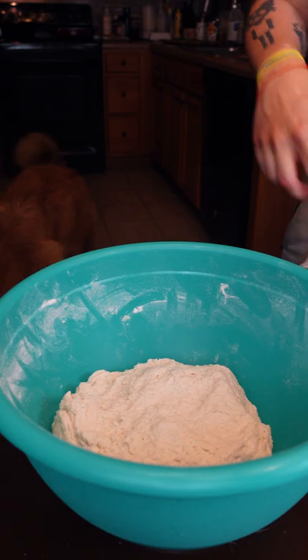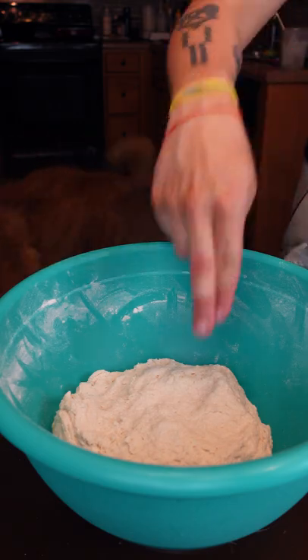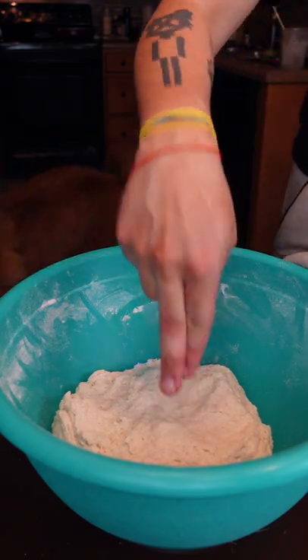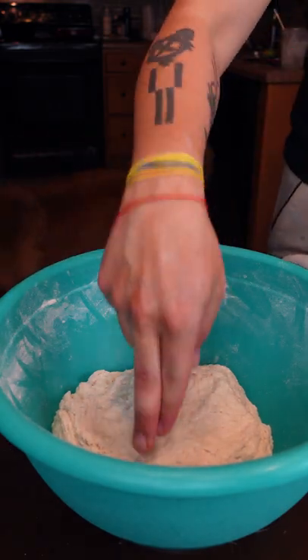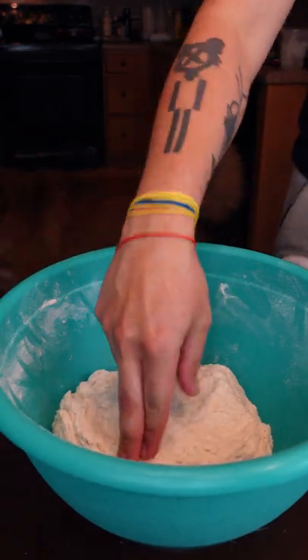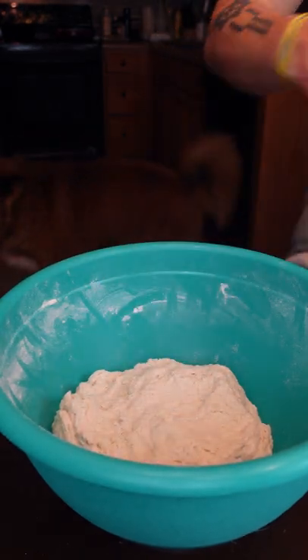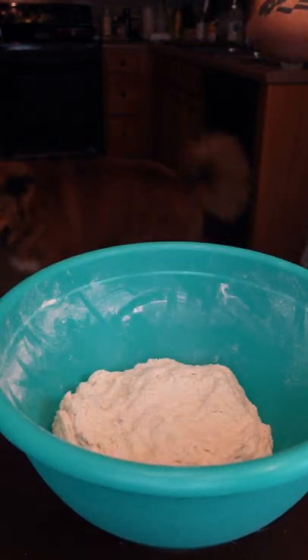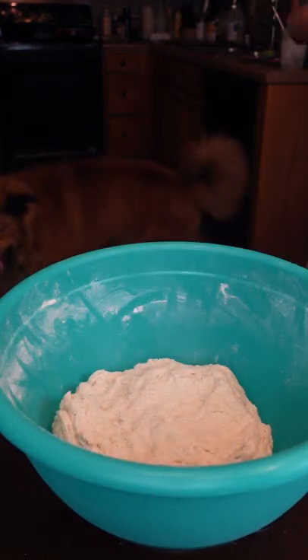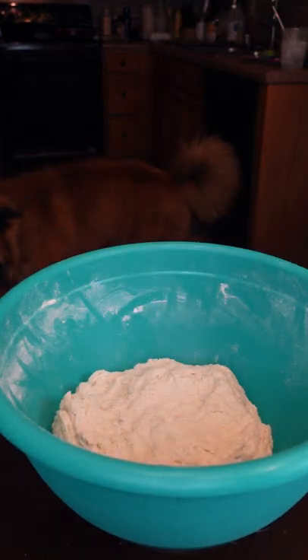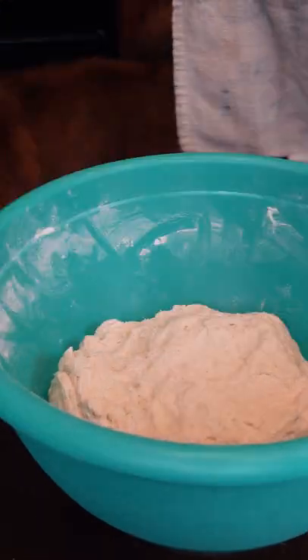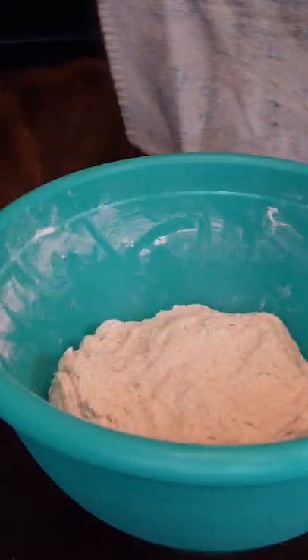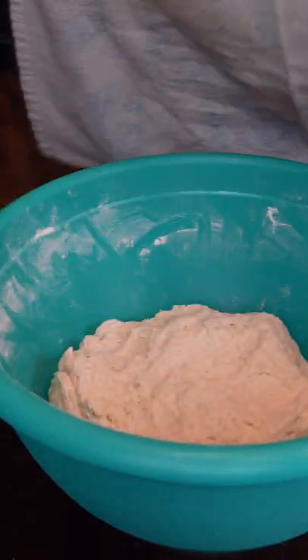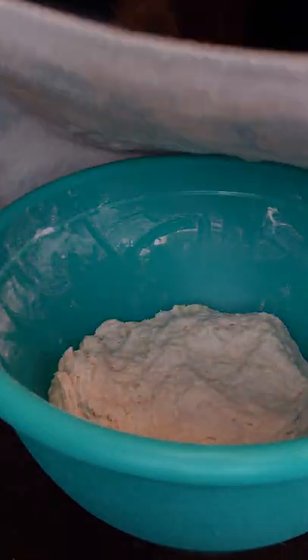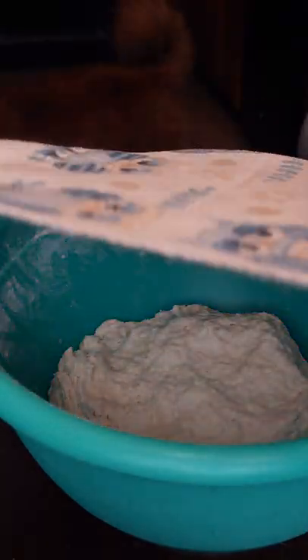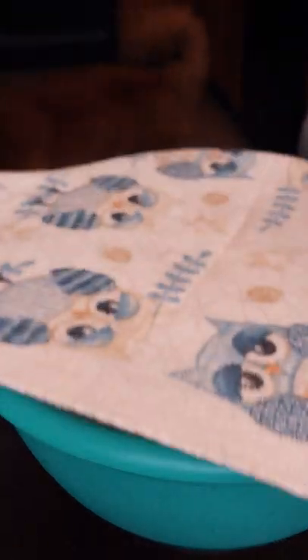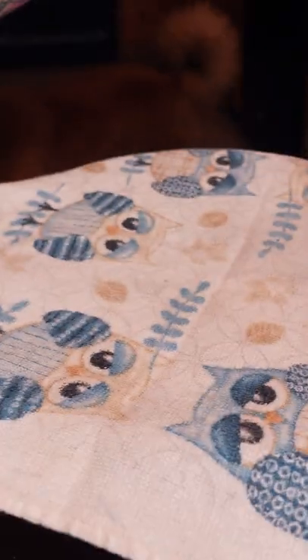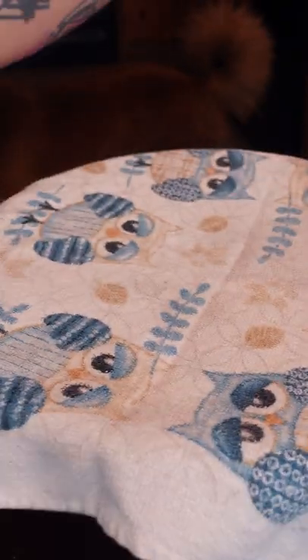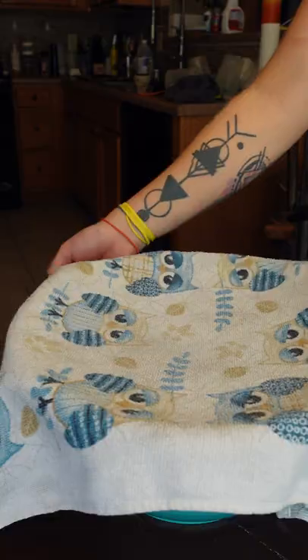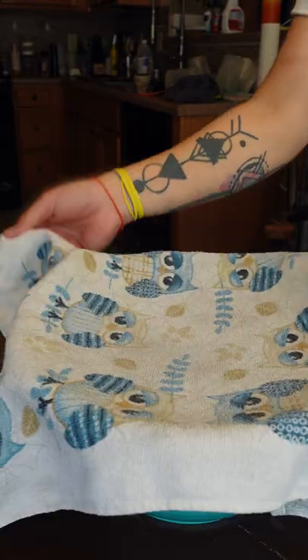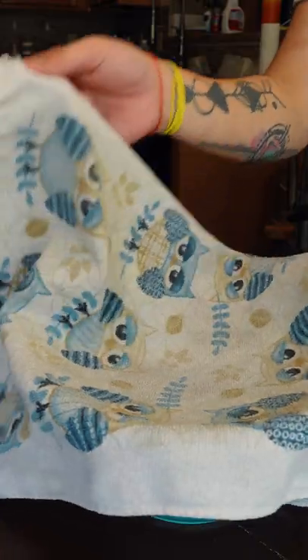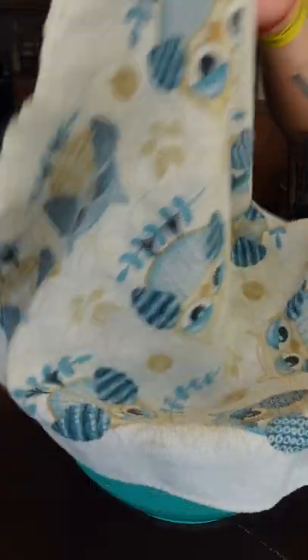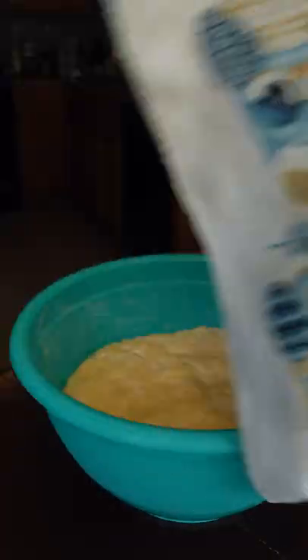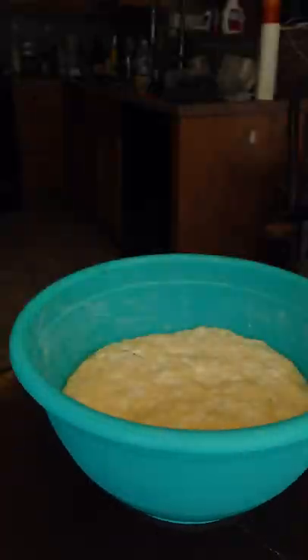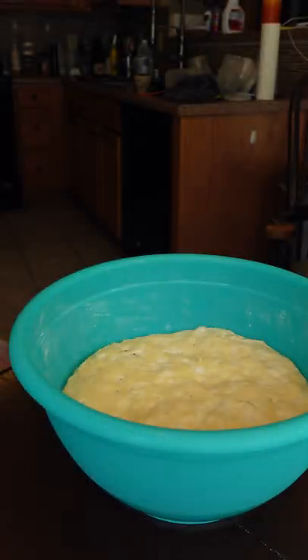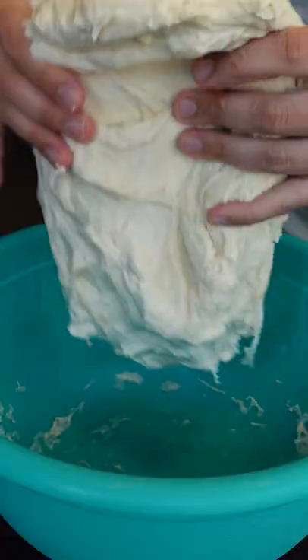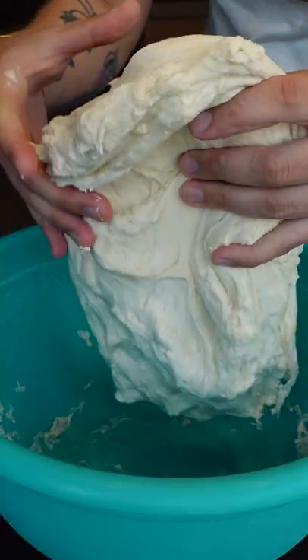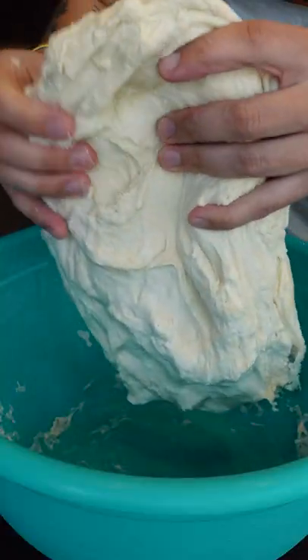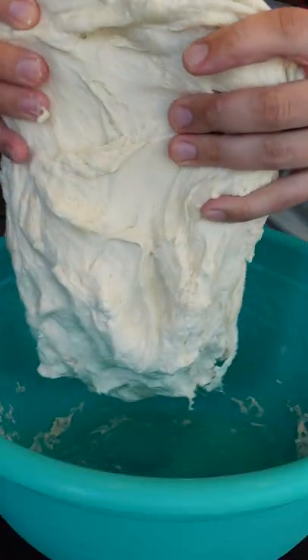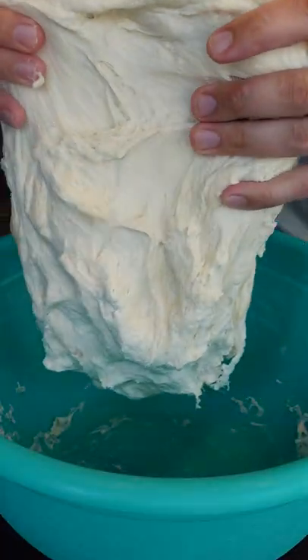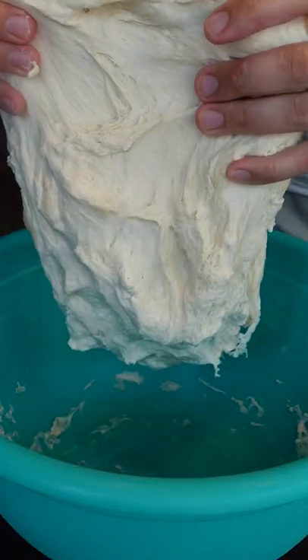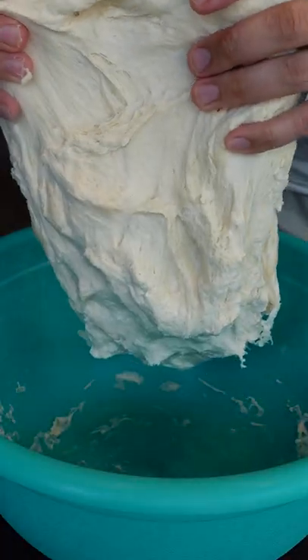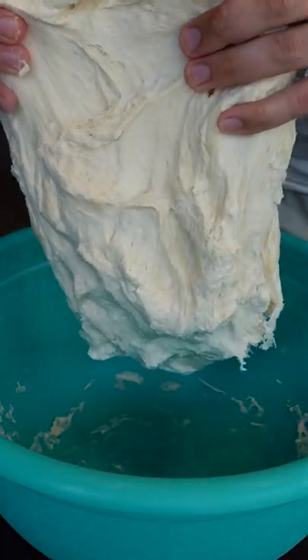So you have a fully formed ball? Just cover it with your owl towel. Next day, this is what it looks like. Look at that — we worked hard for that.